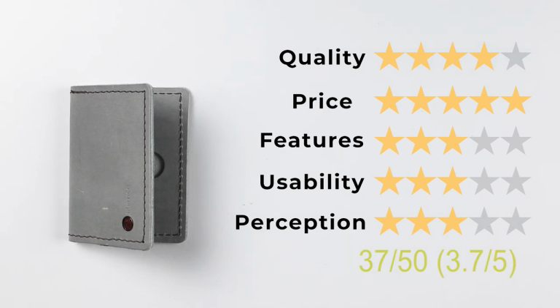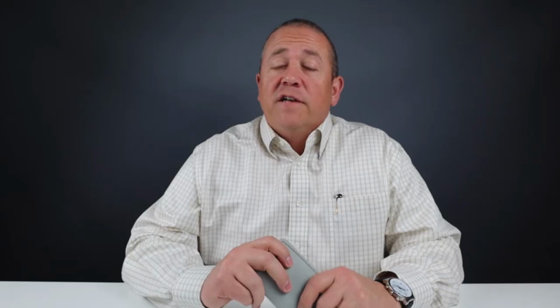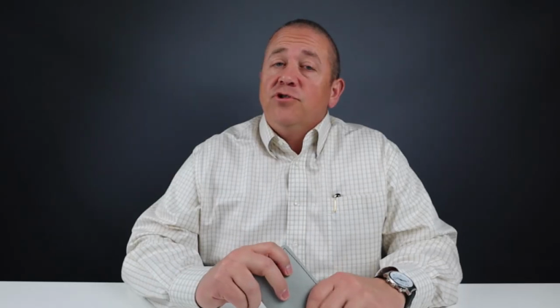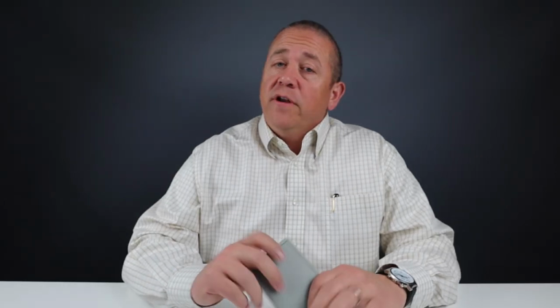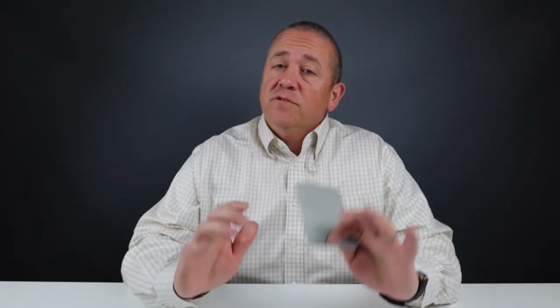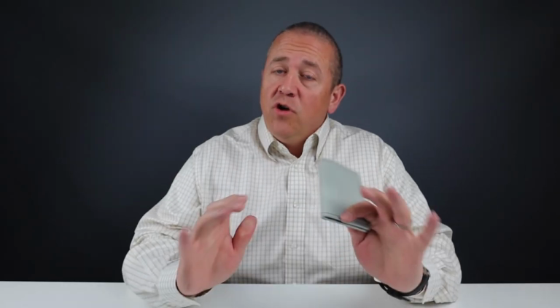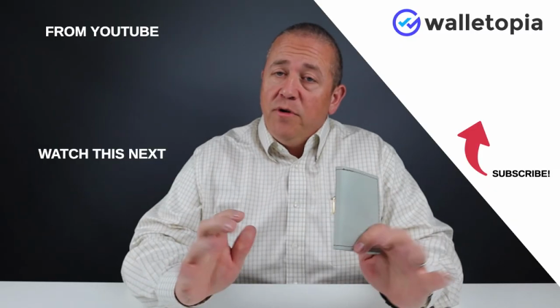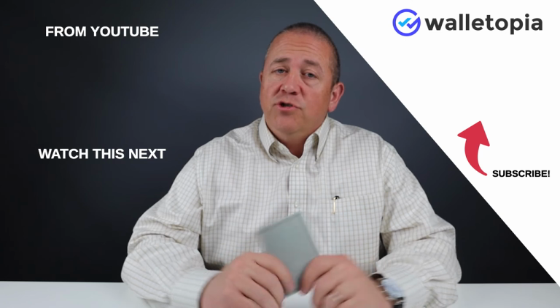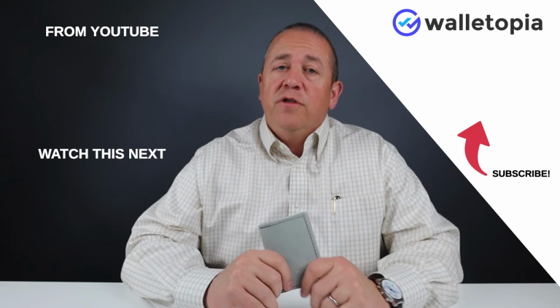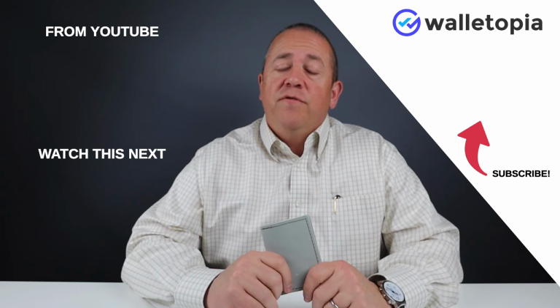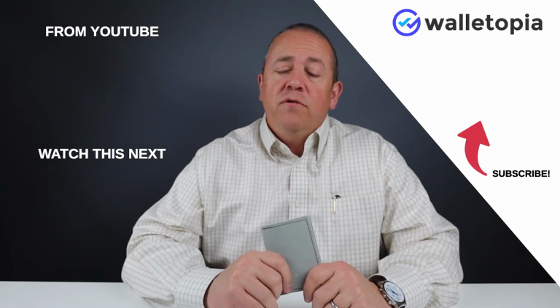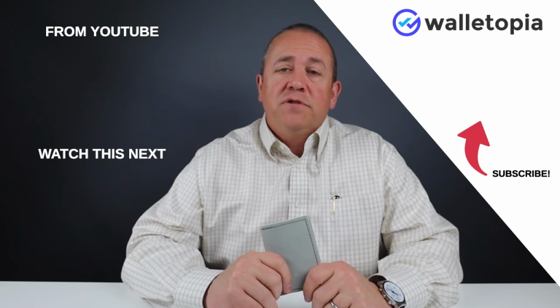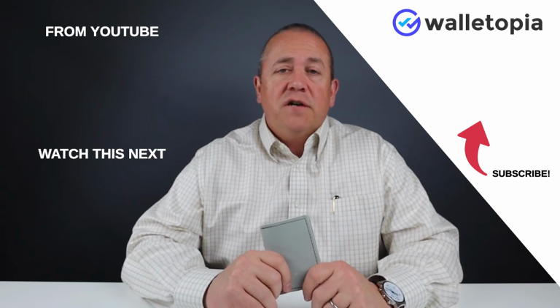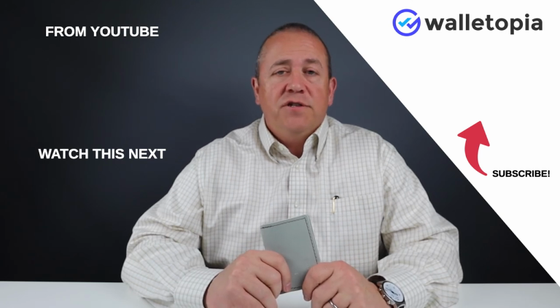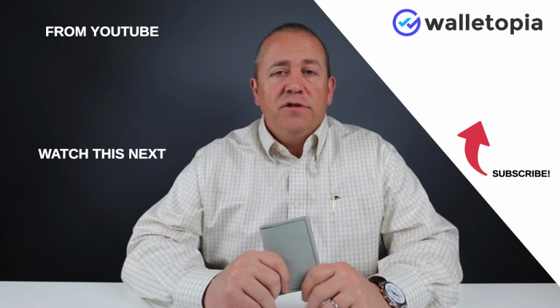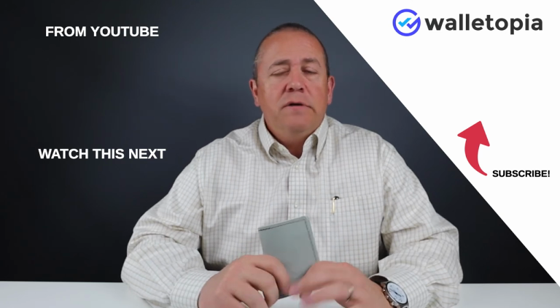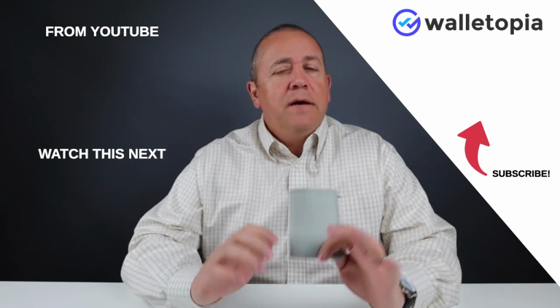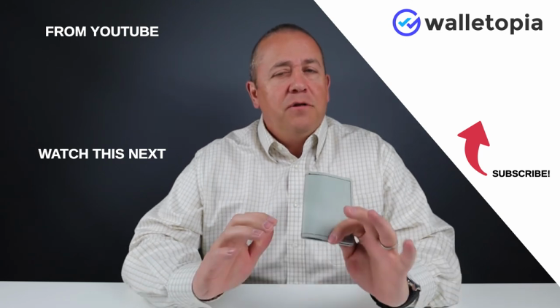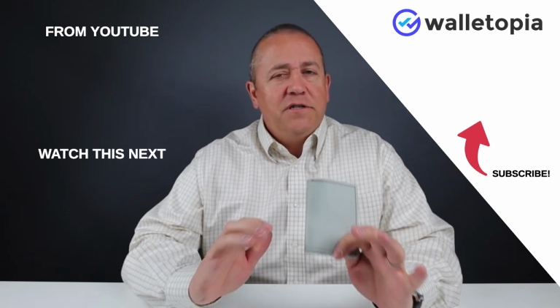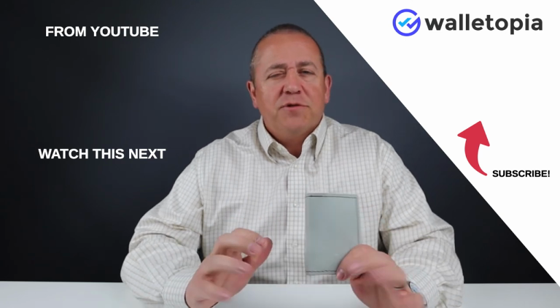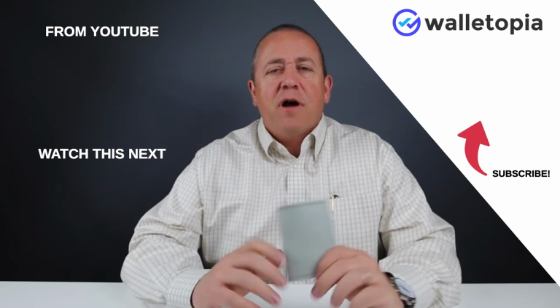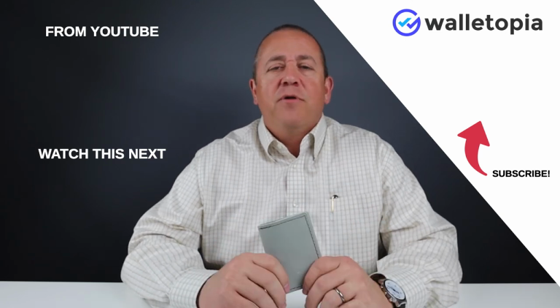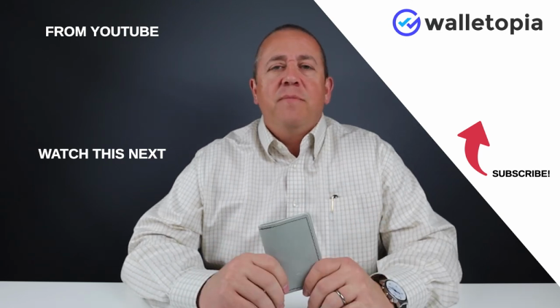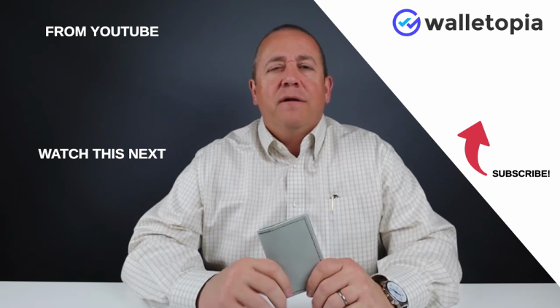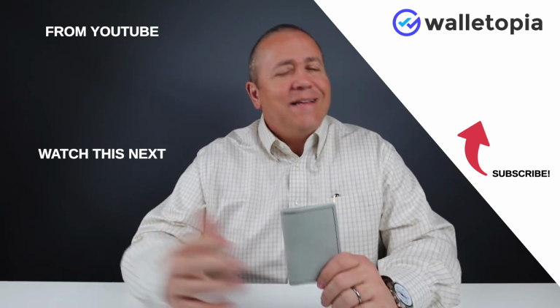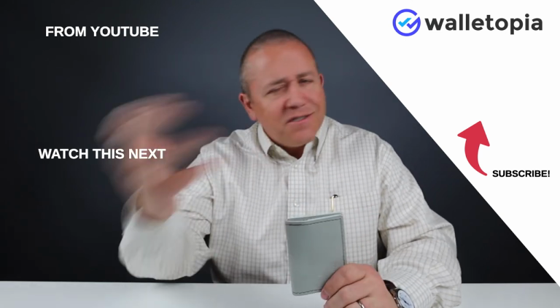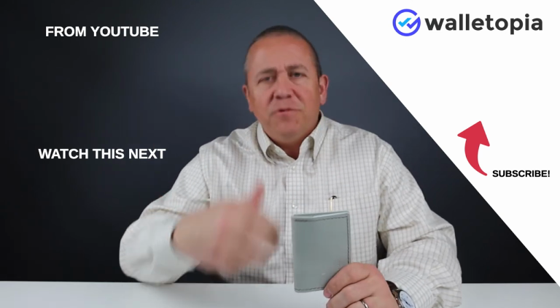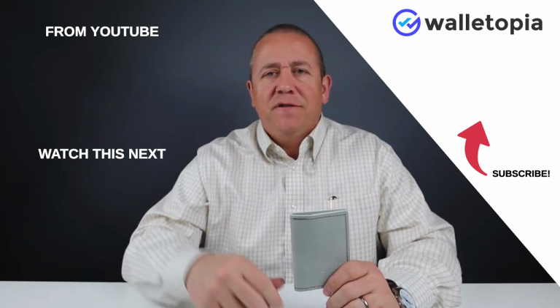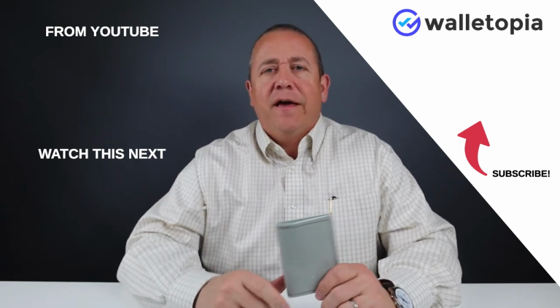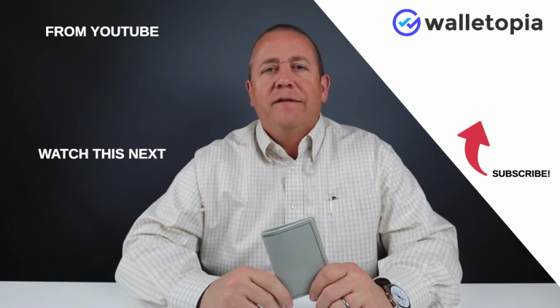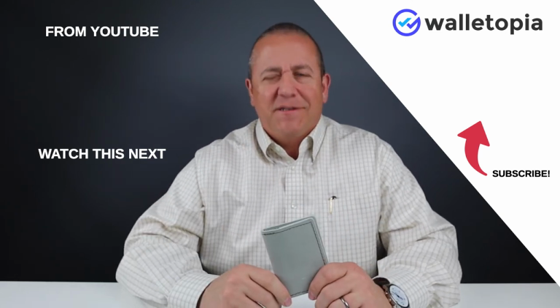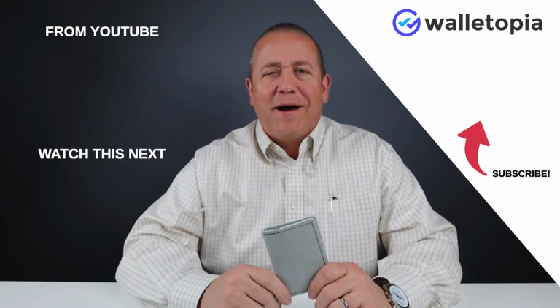Thanks for joining us. We hope you enjoyed the review. We'll talk to you soon. Please subscribe, ring the bell, and let us know what you think. Thanks, bye.